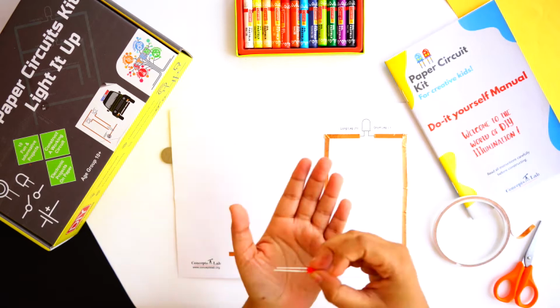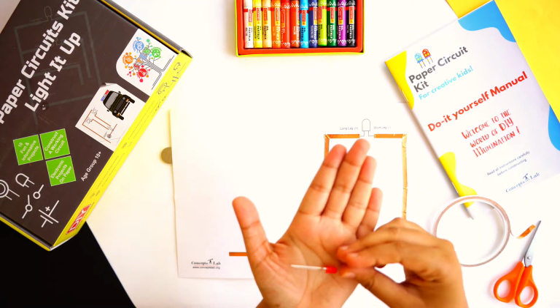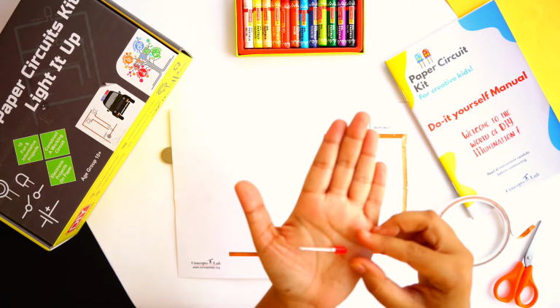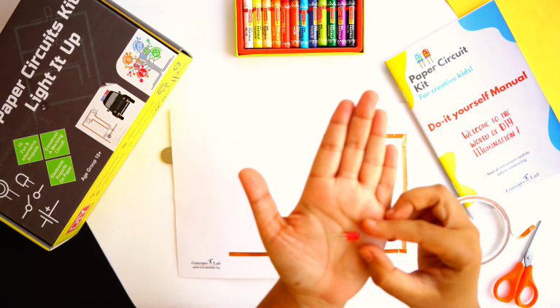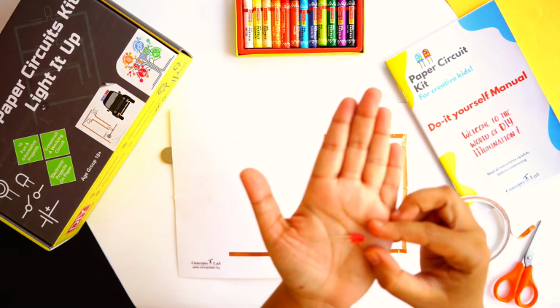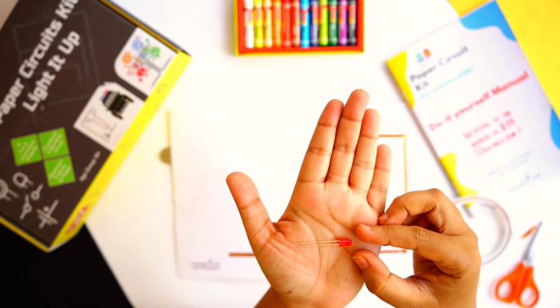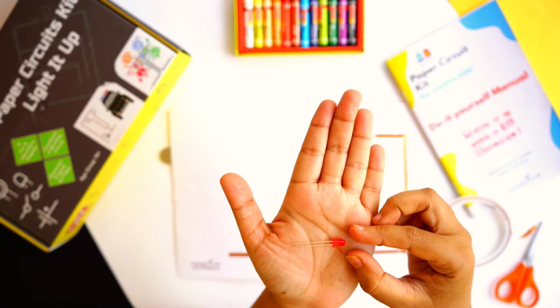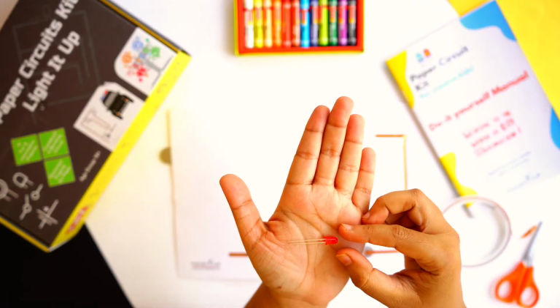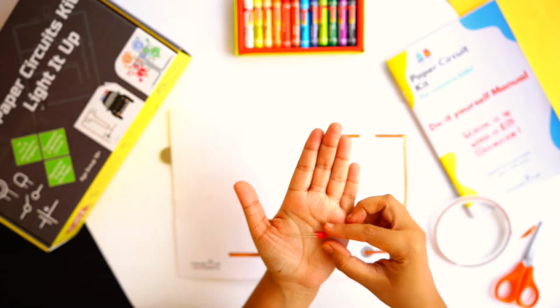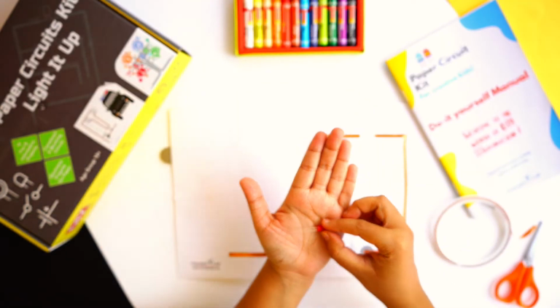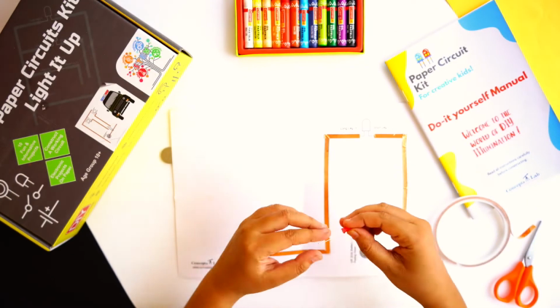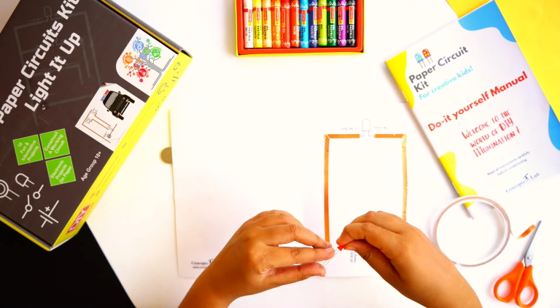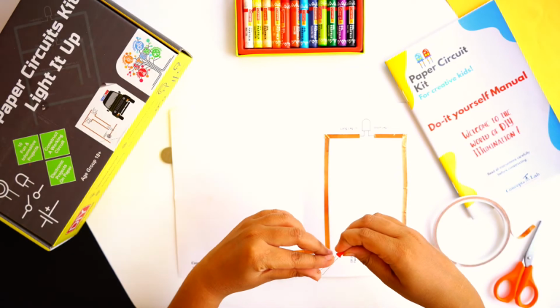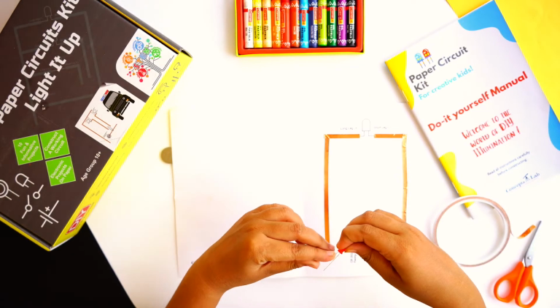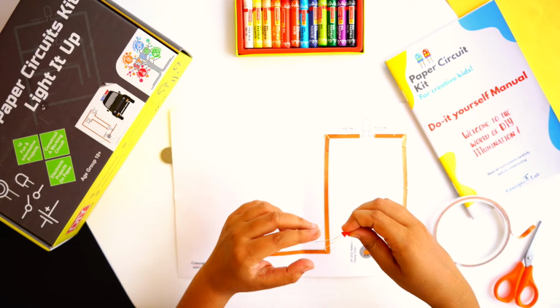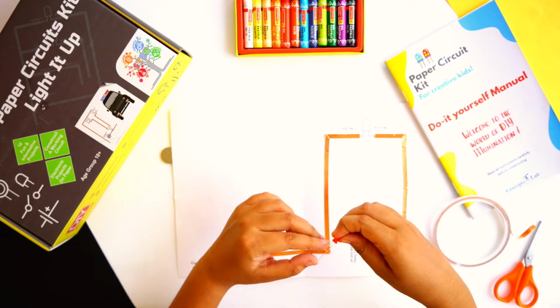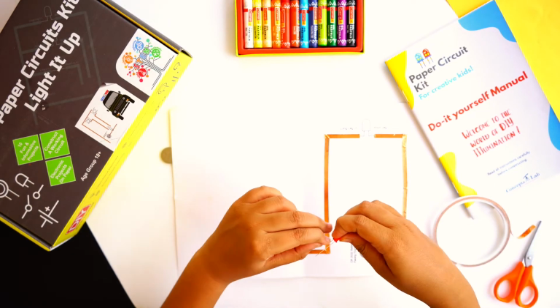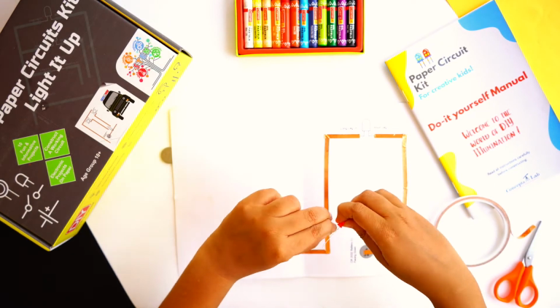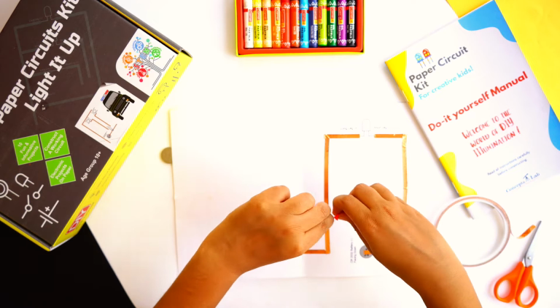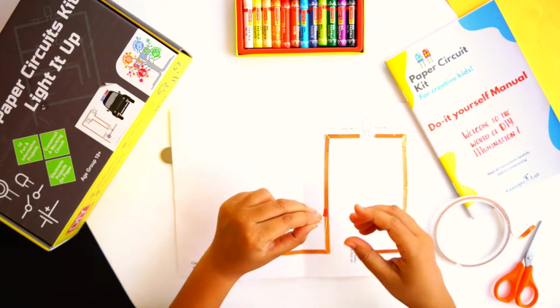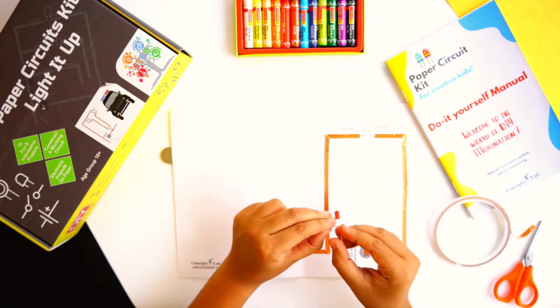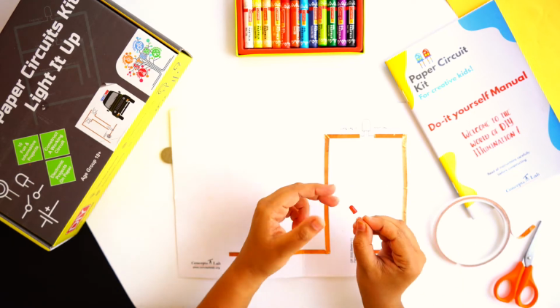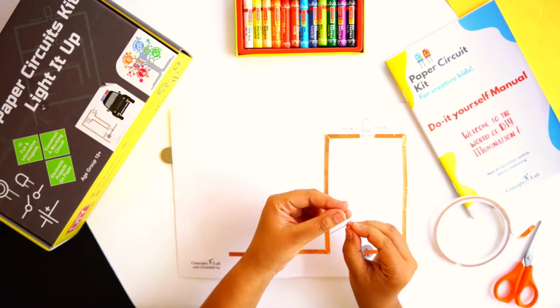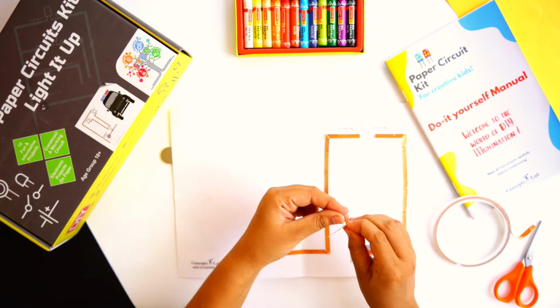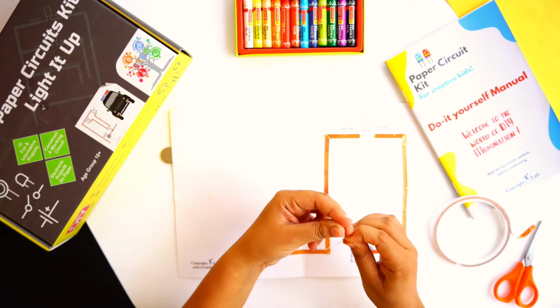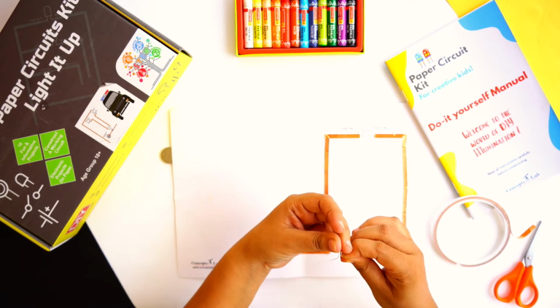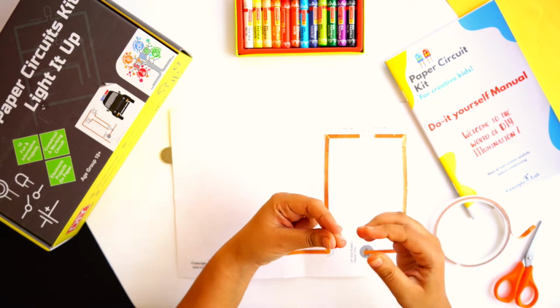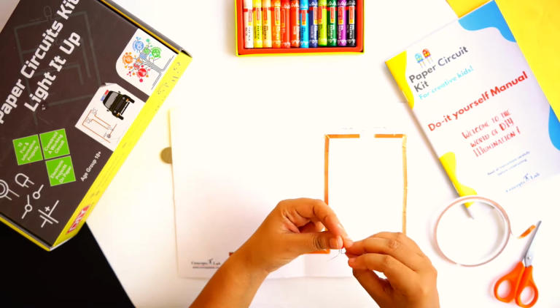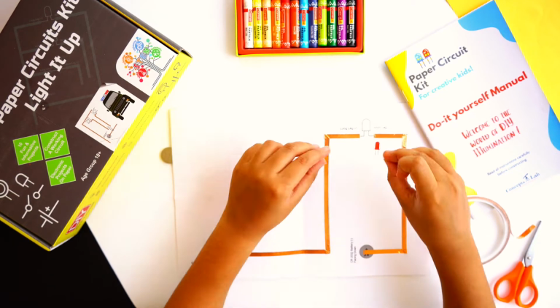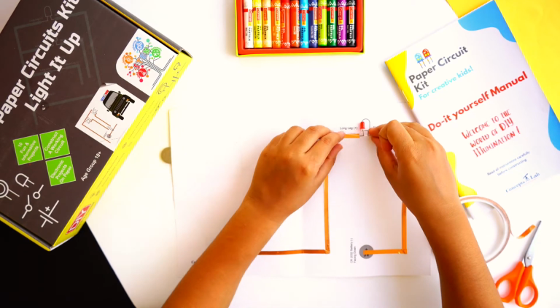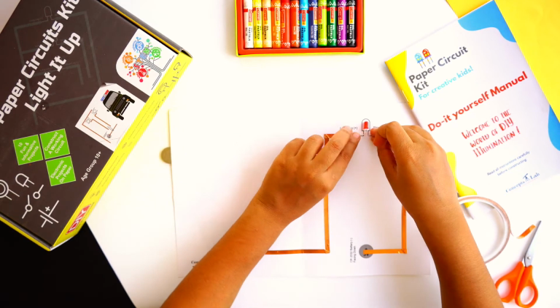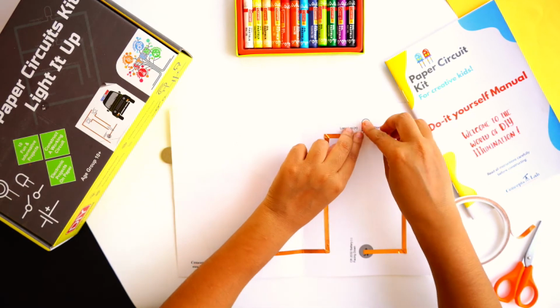Now mount the LED to the template. But before you do this, determine which leg of the LED is positive and which leg is negative.